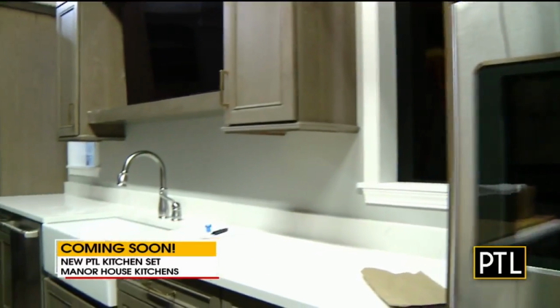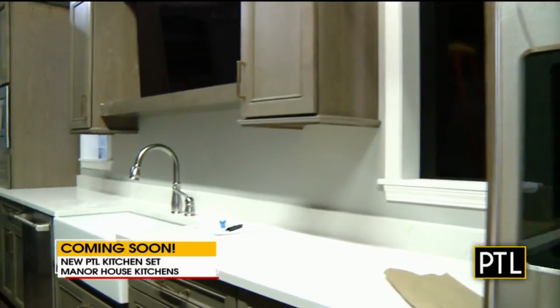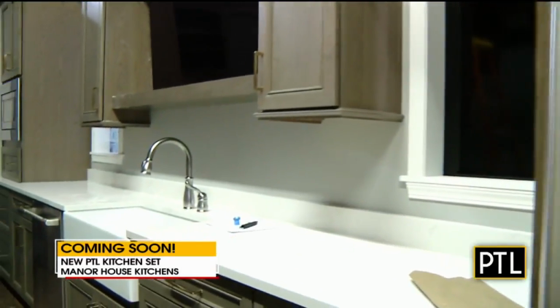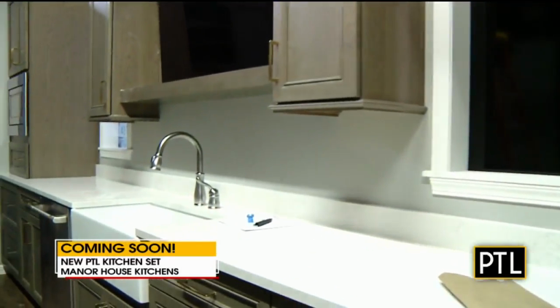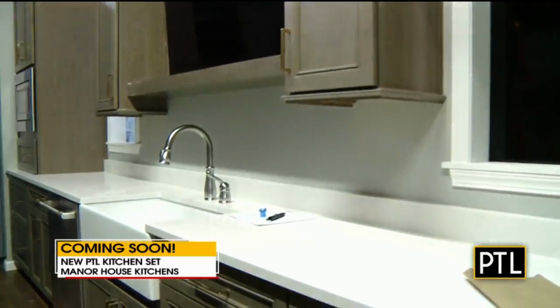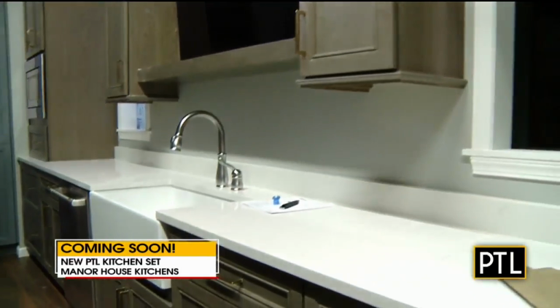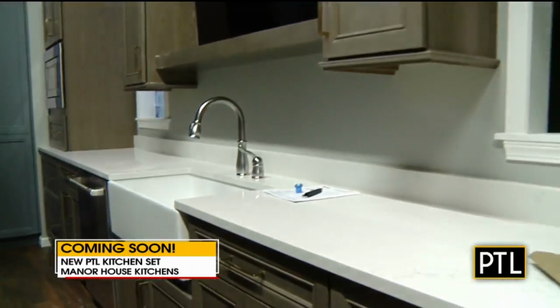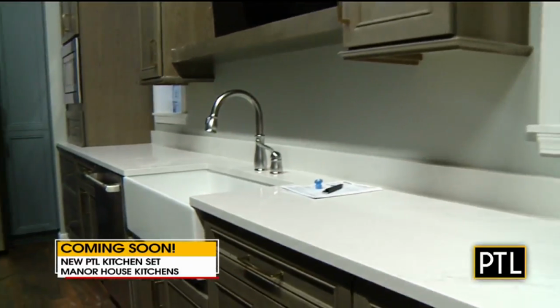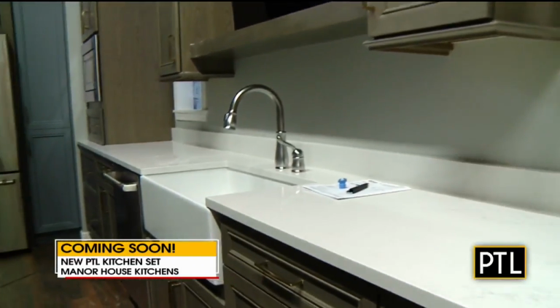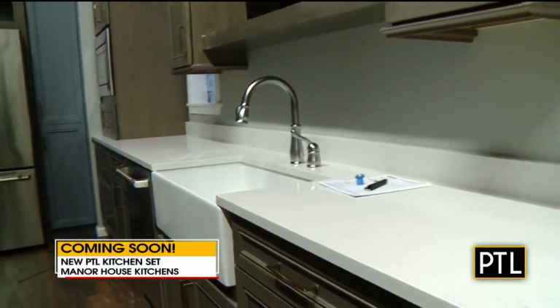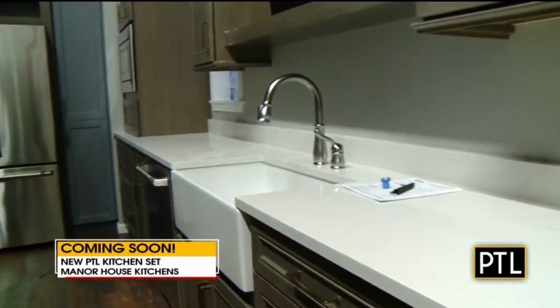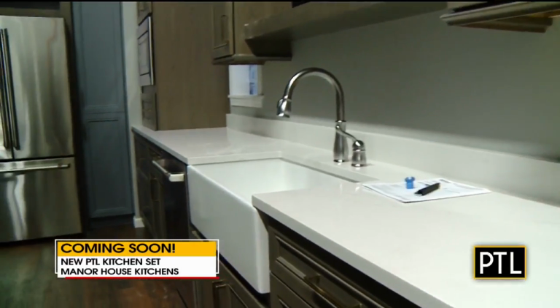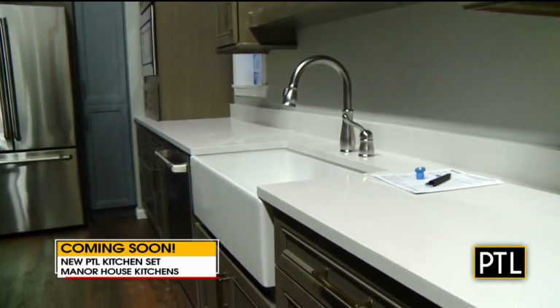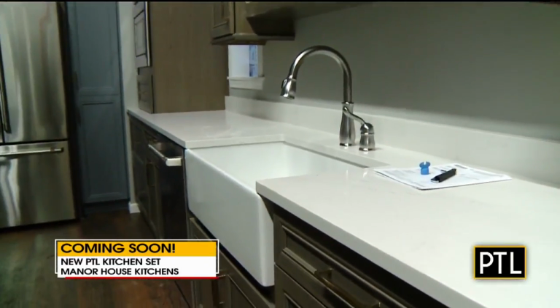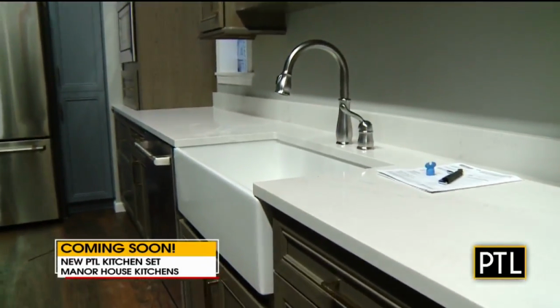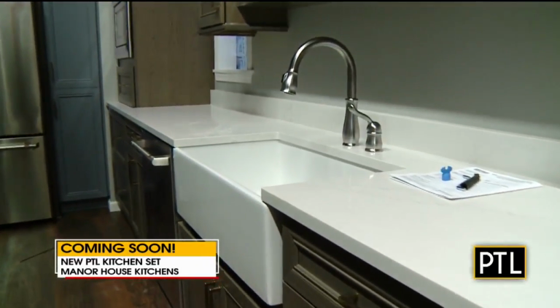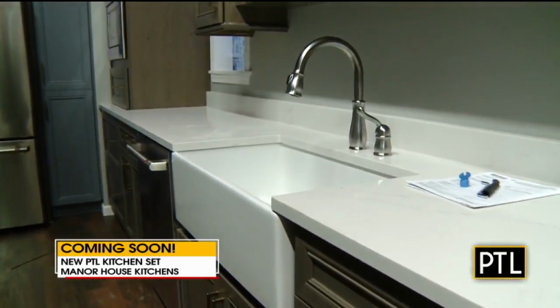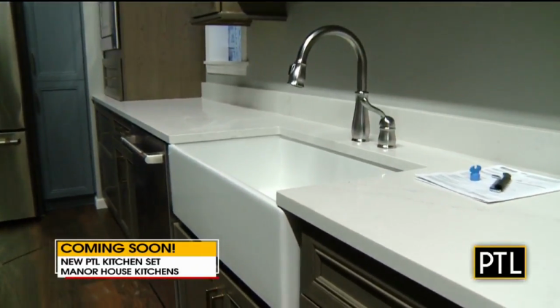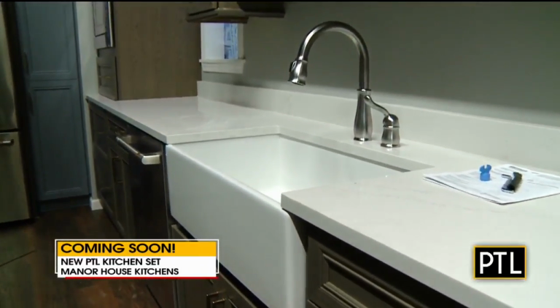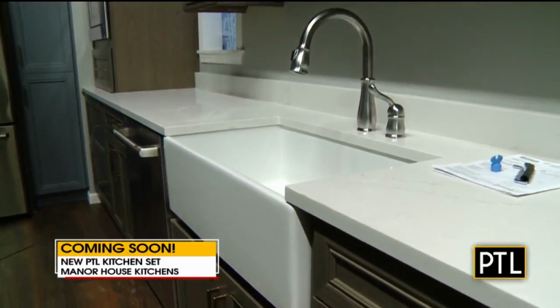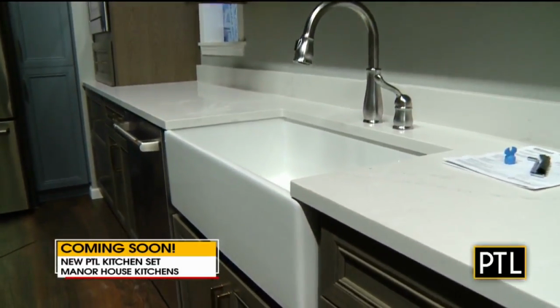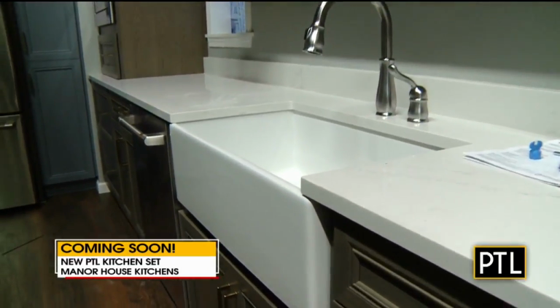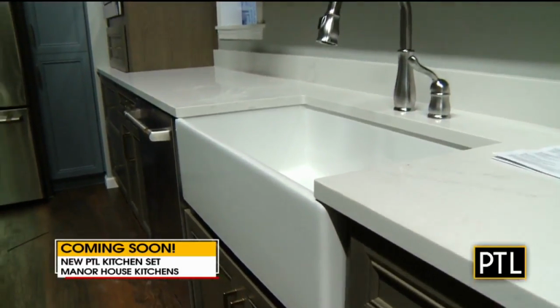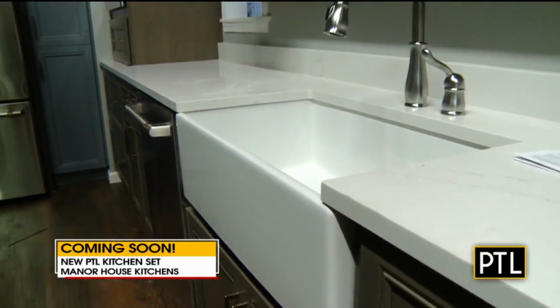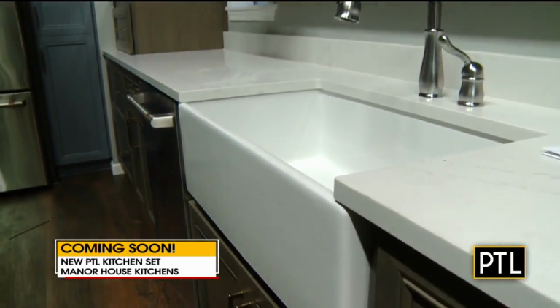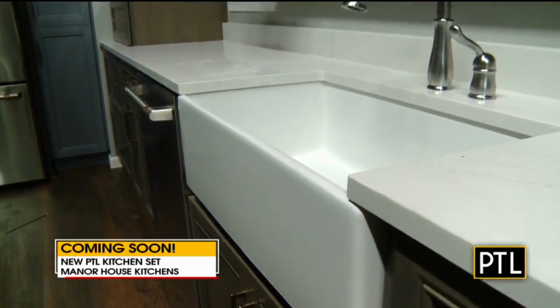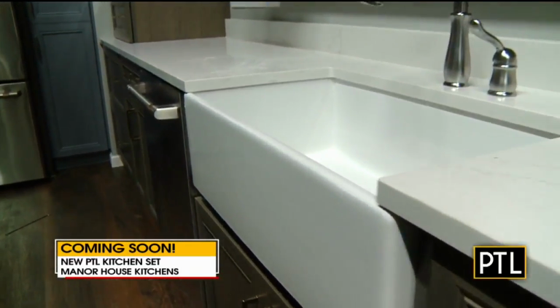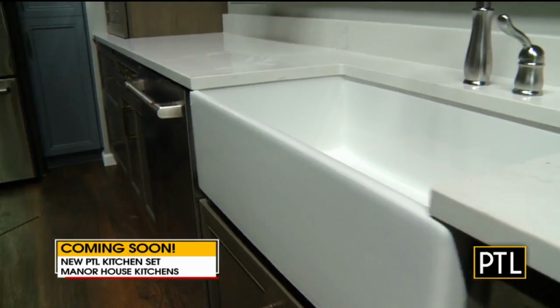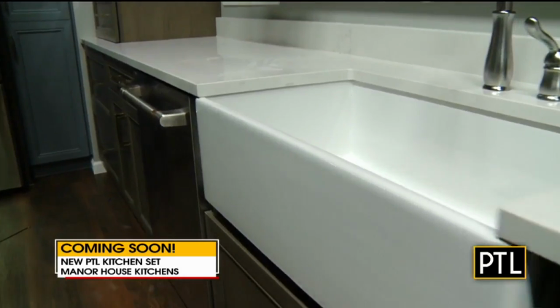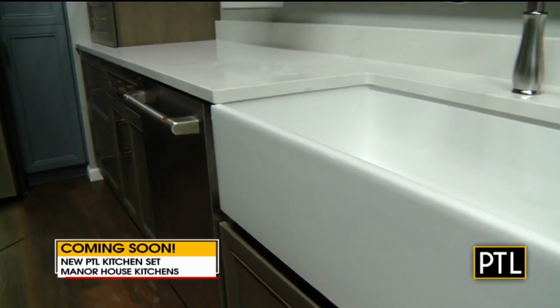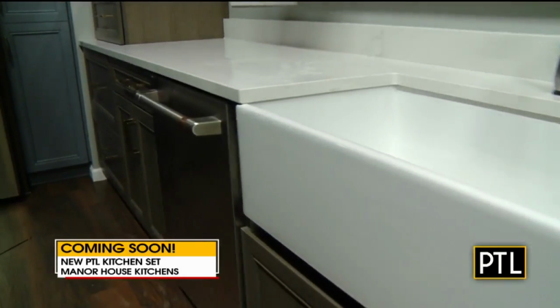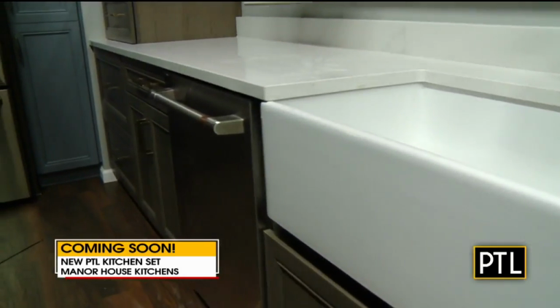Look at the oven doors, how they open. It's very fancy. And the sink — I love that sink.